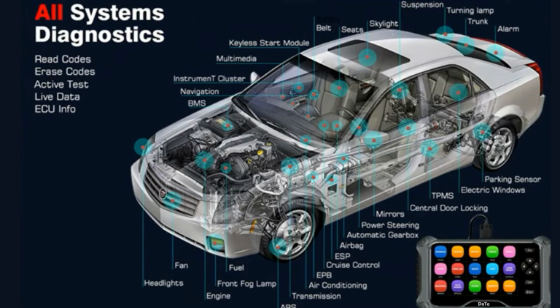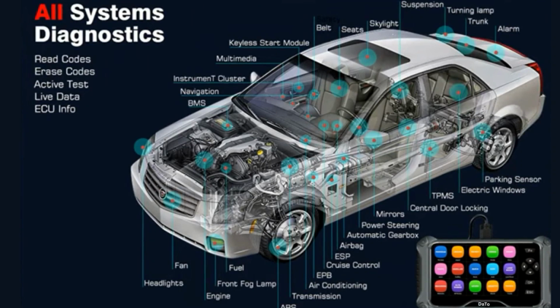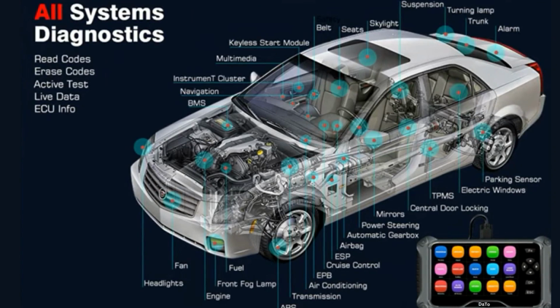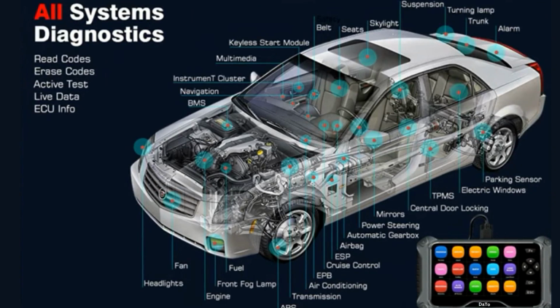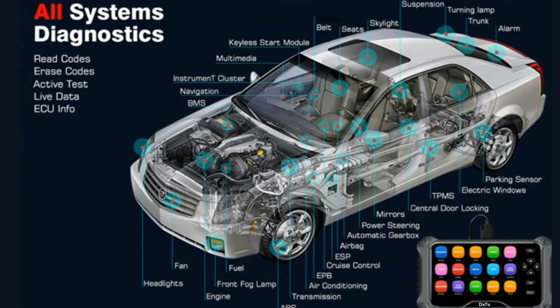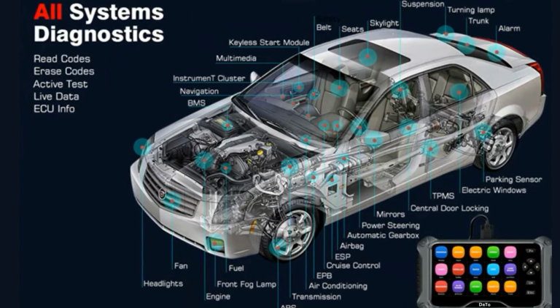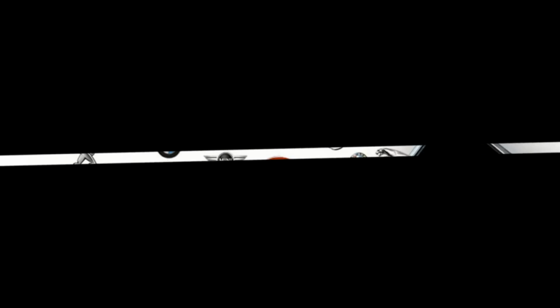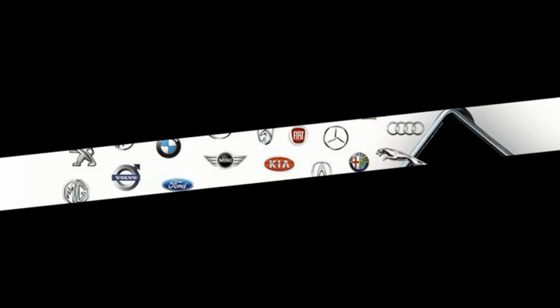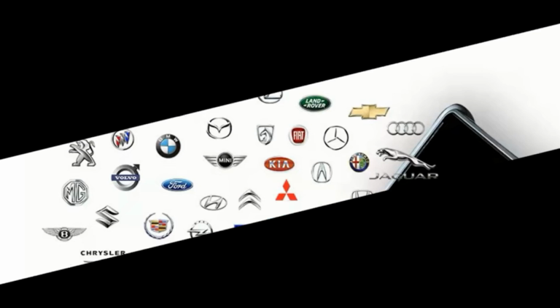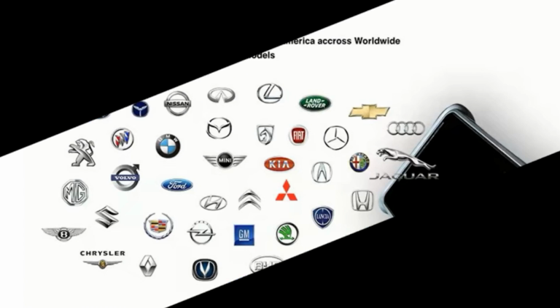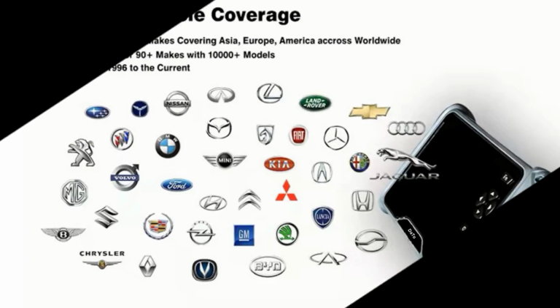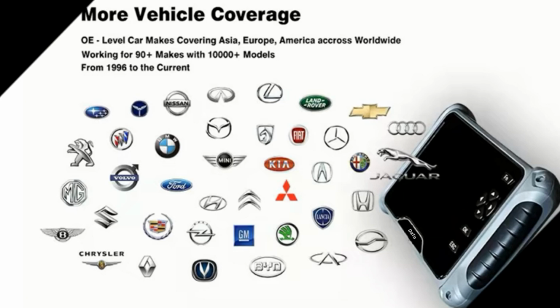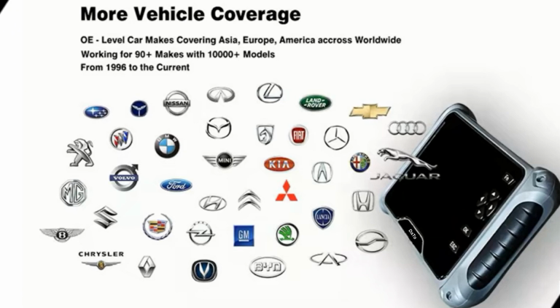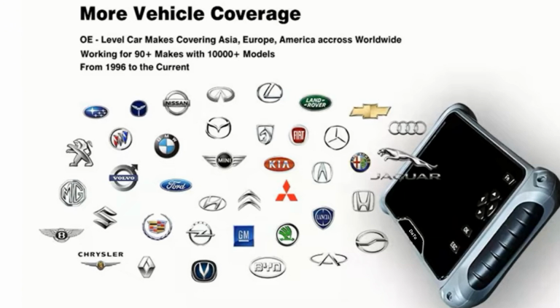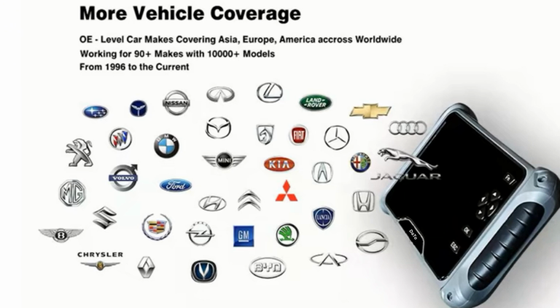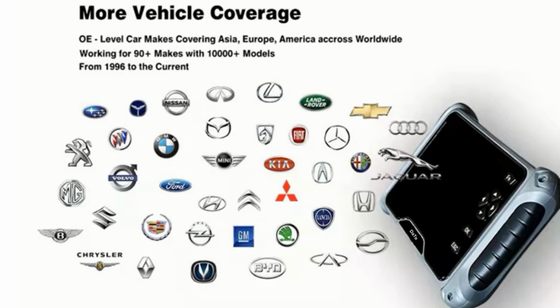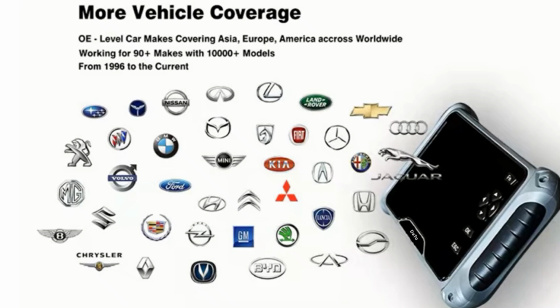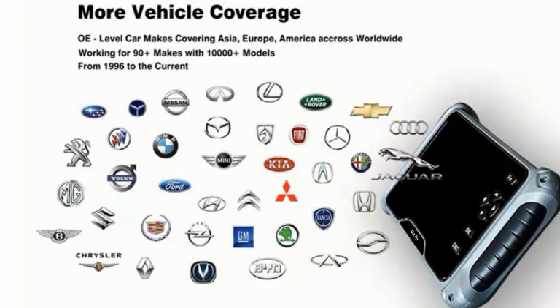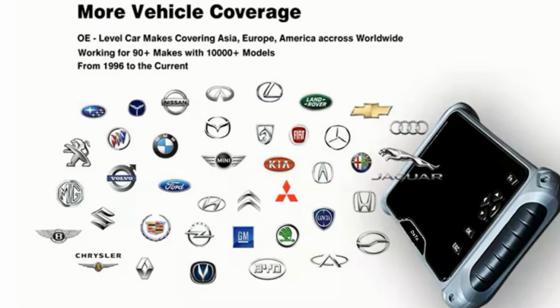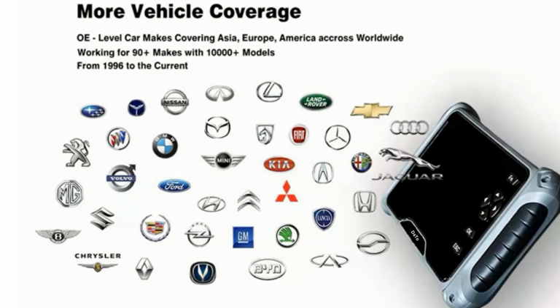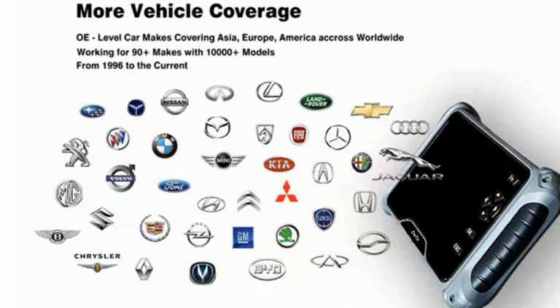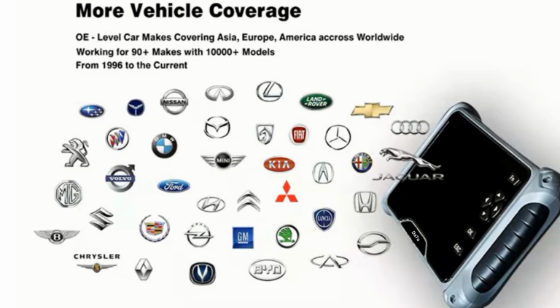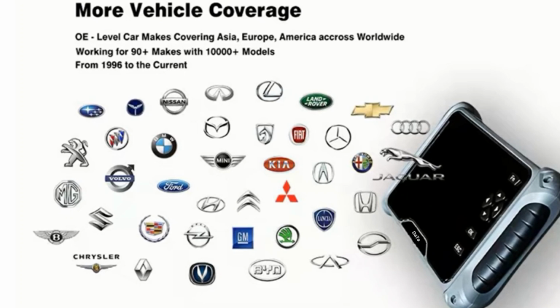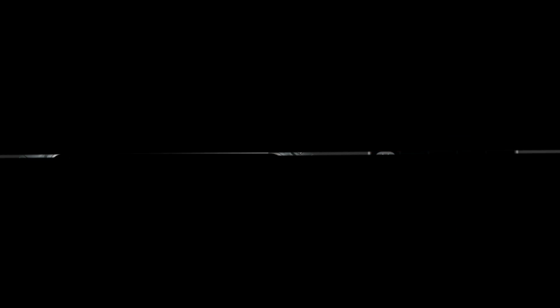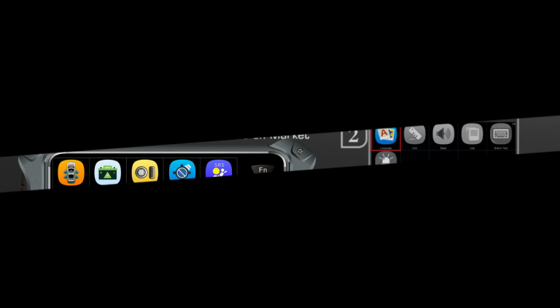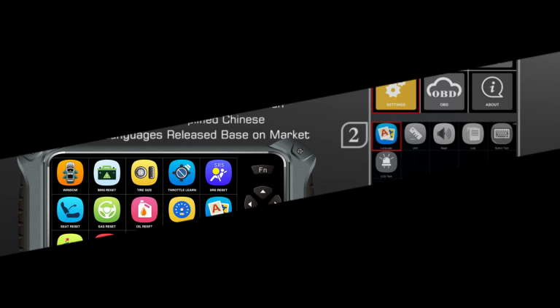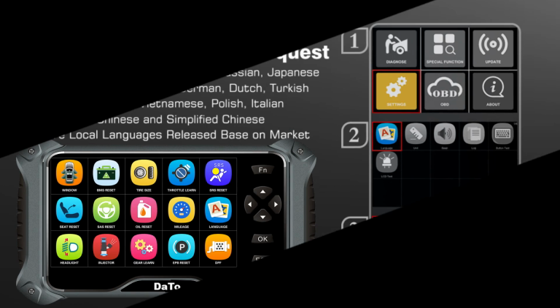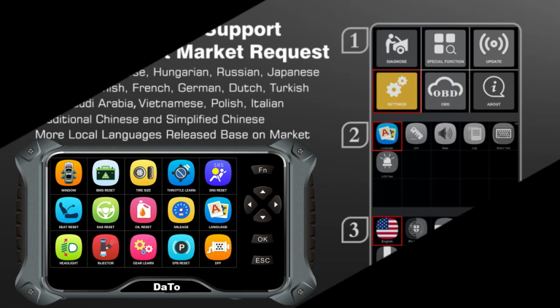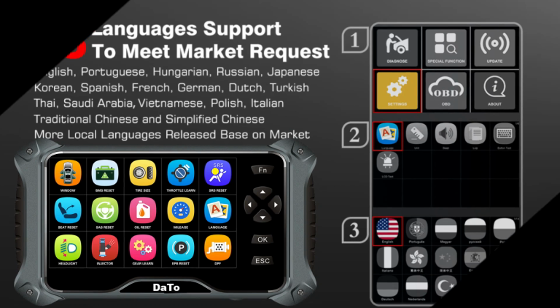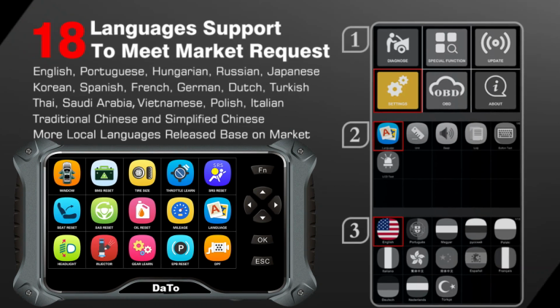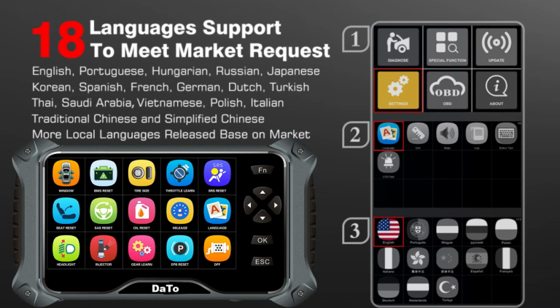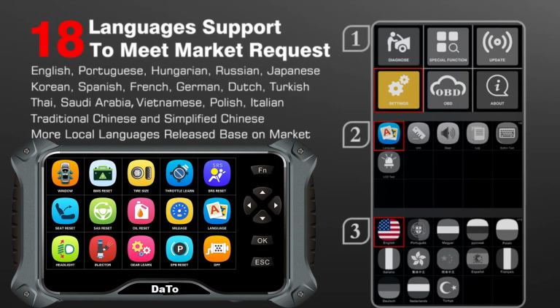Read and erase fault codes, view live data, quickly locate system faults, and erase fault codes. 6 Most Commonly Used Service Functions included.